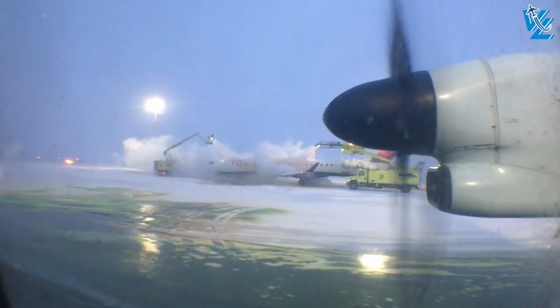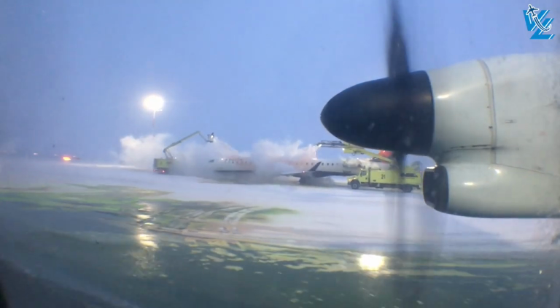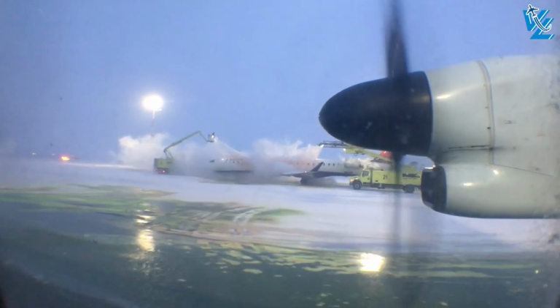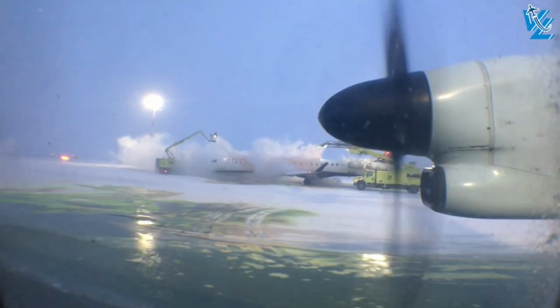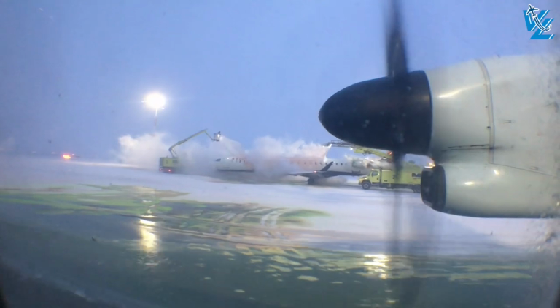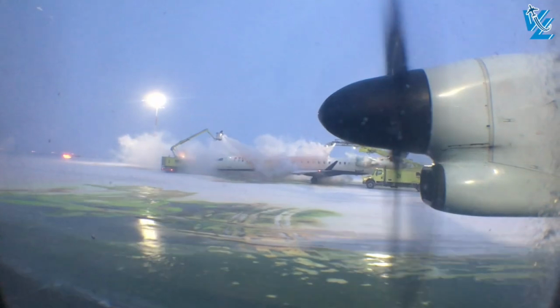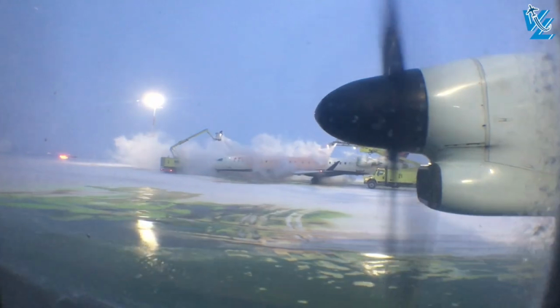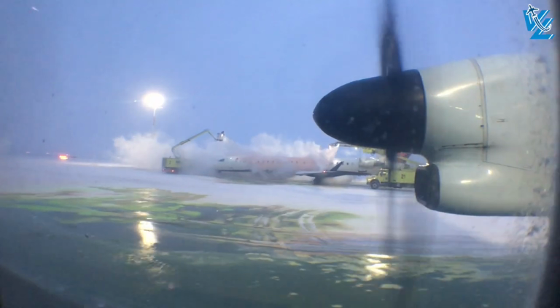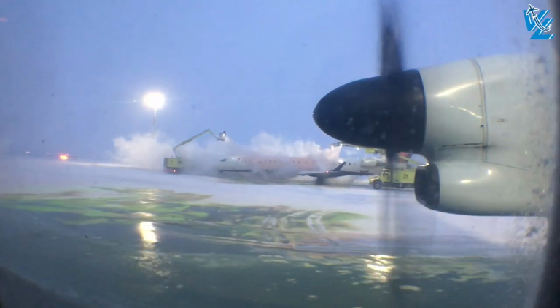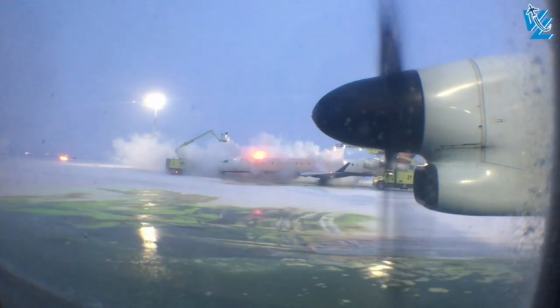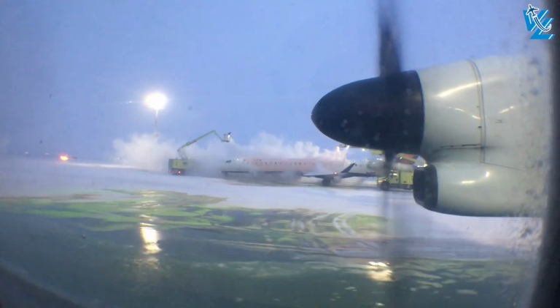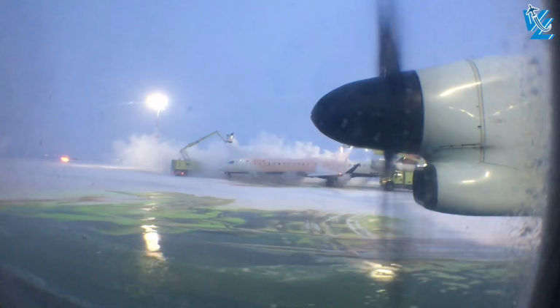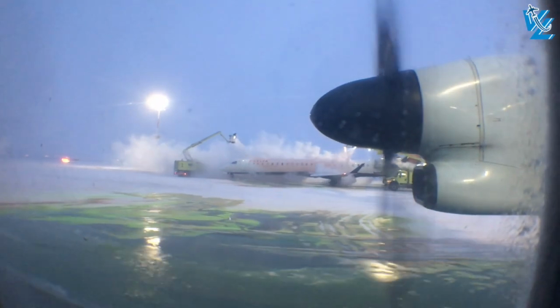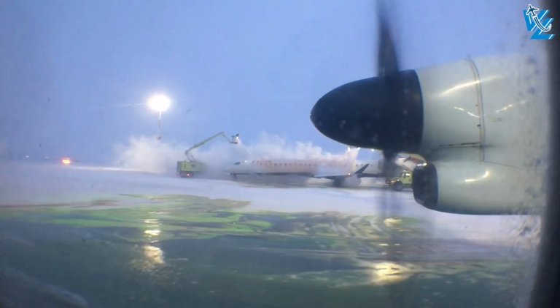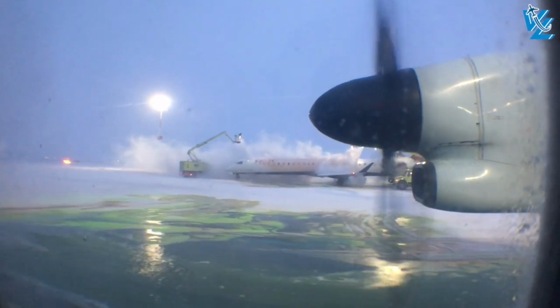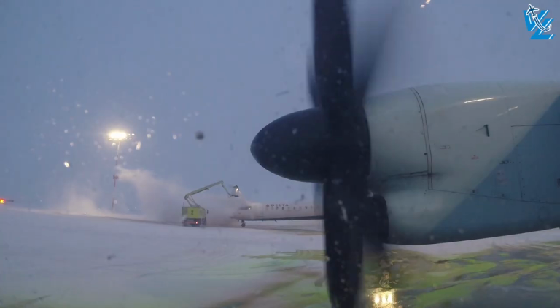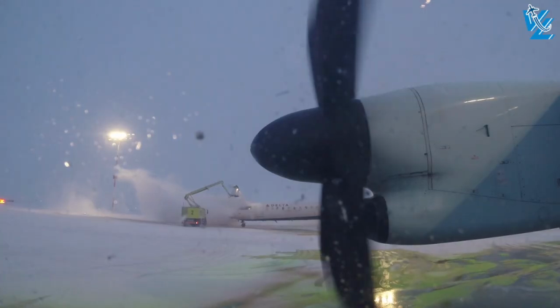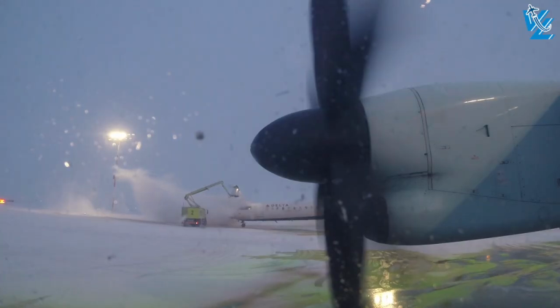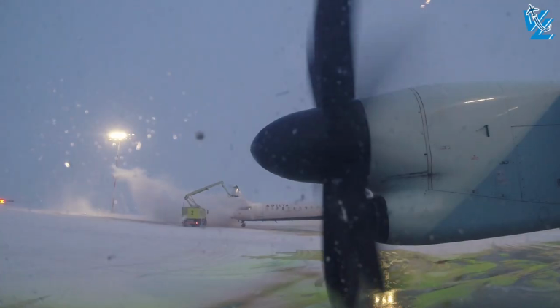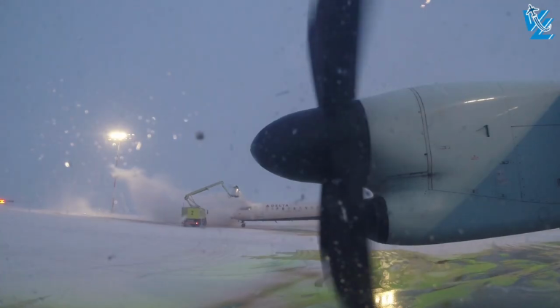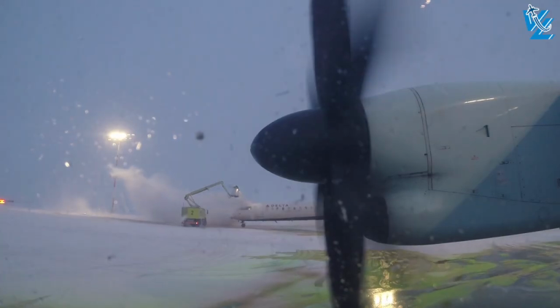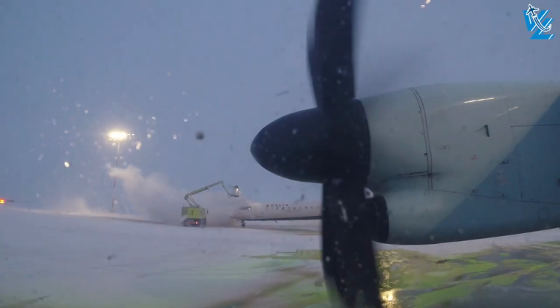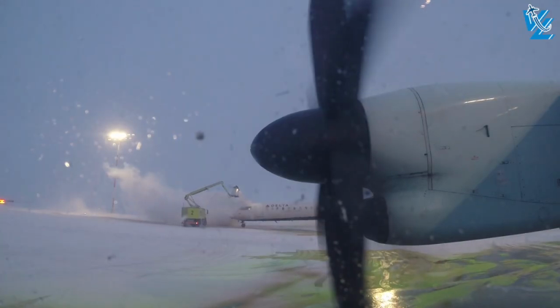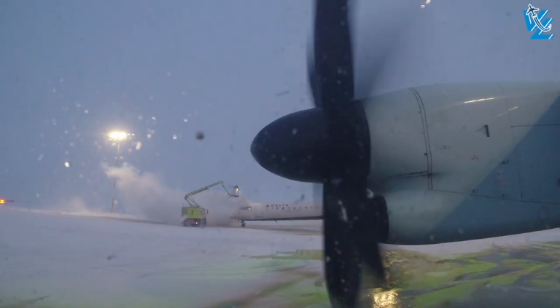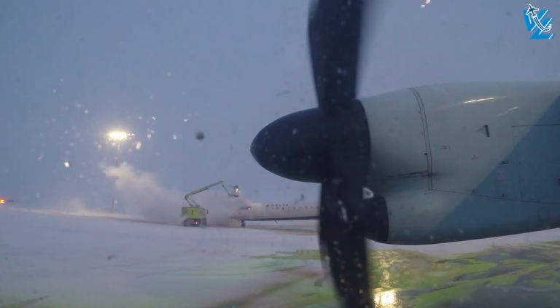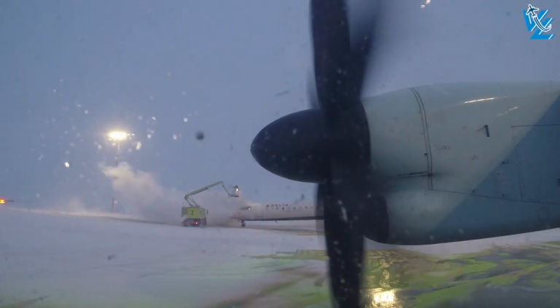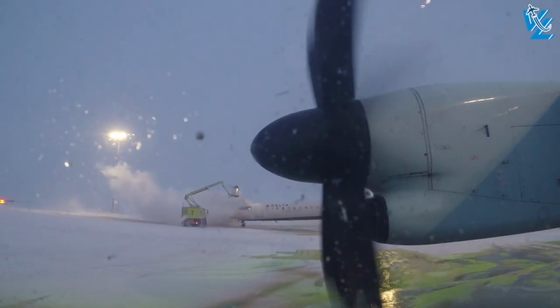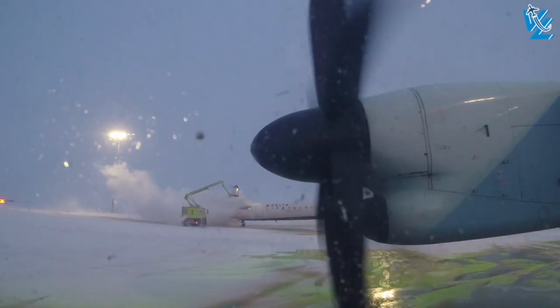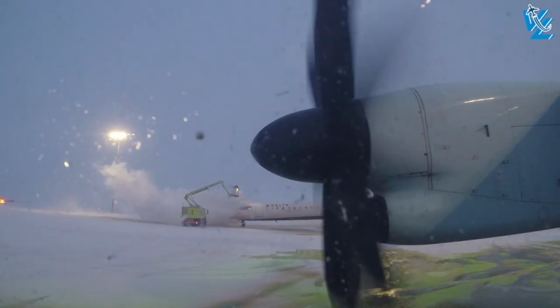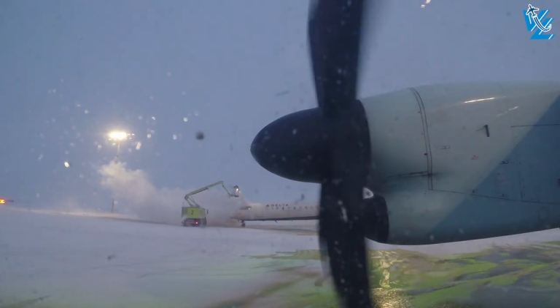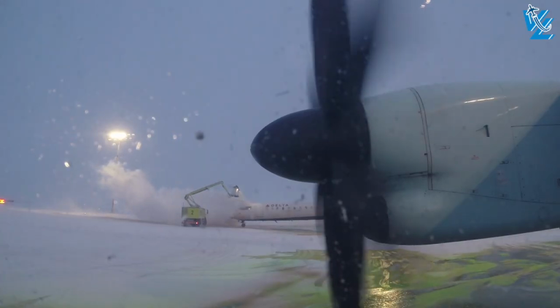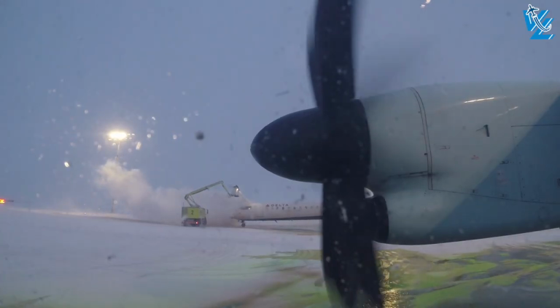After a layer of de-icing fluid, with some delay we set sail to Calgary.